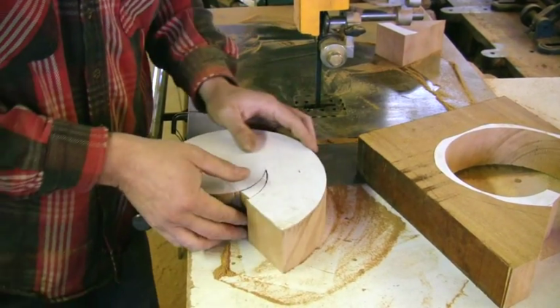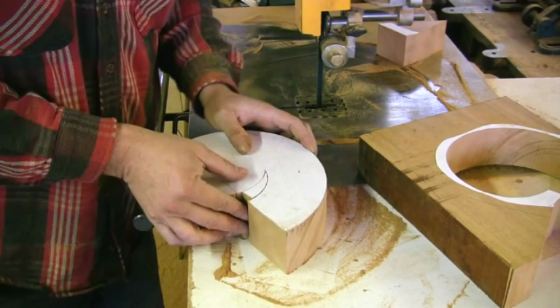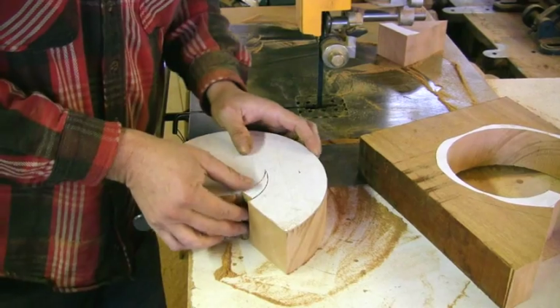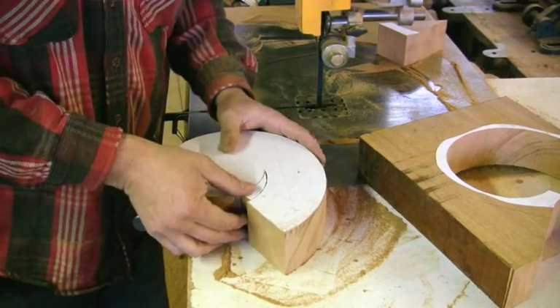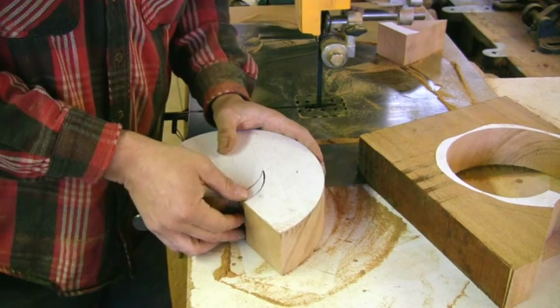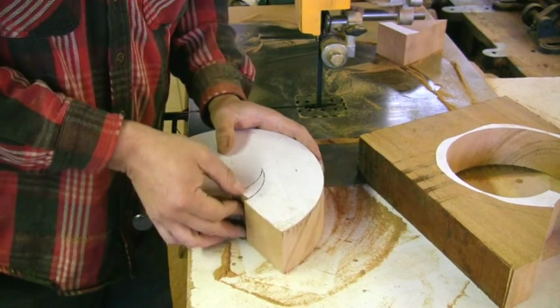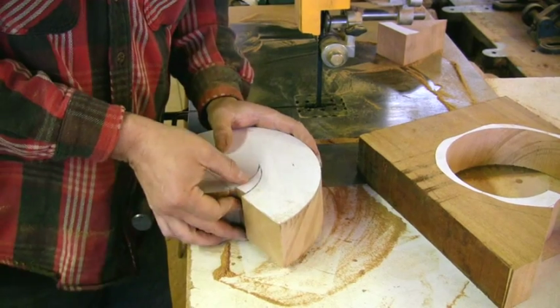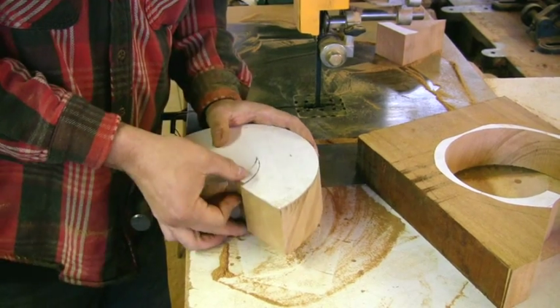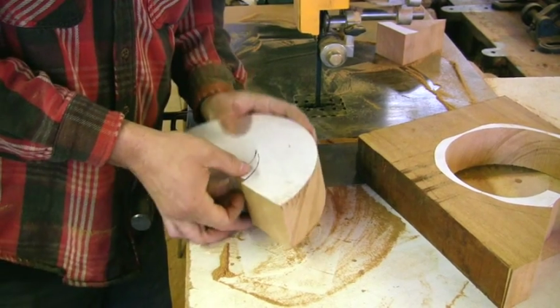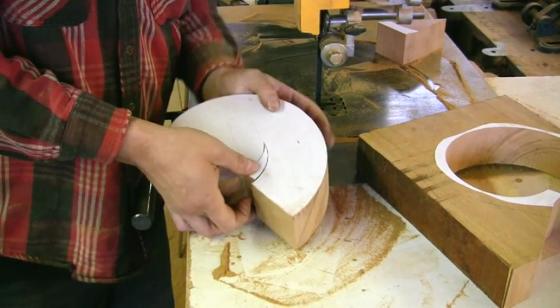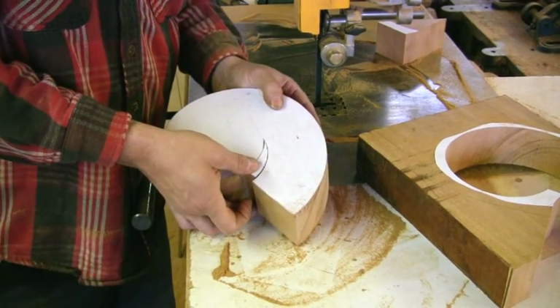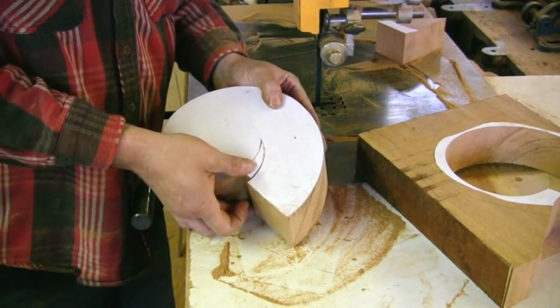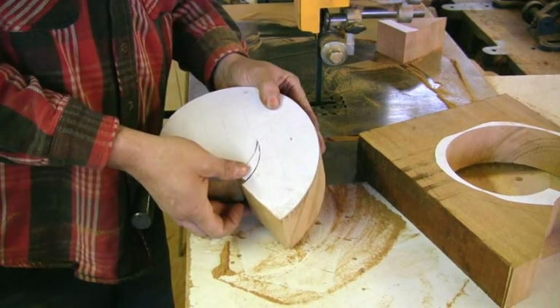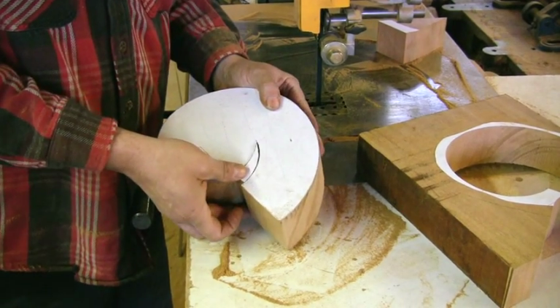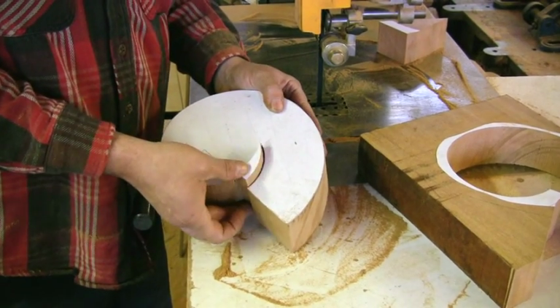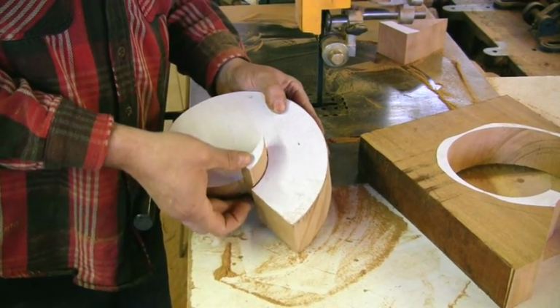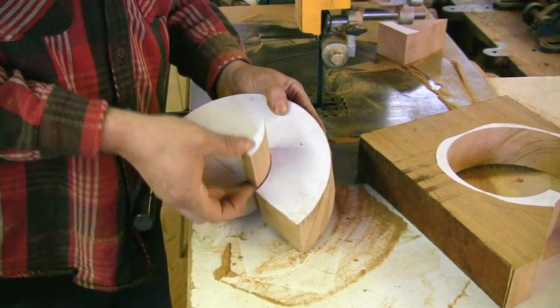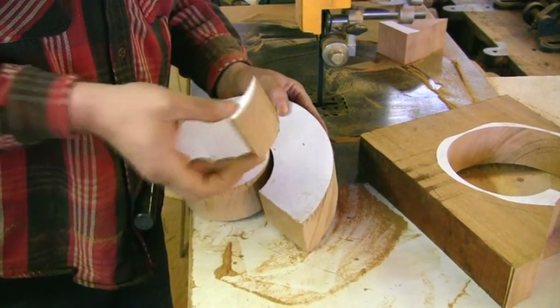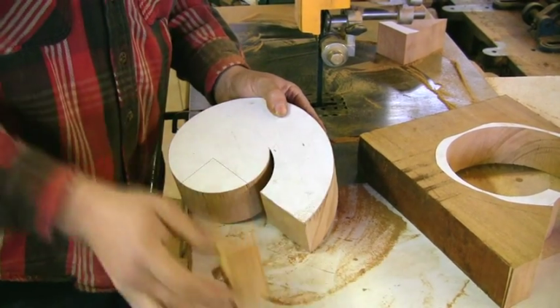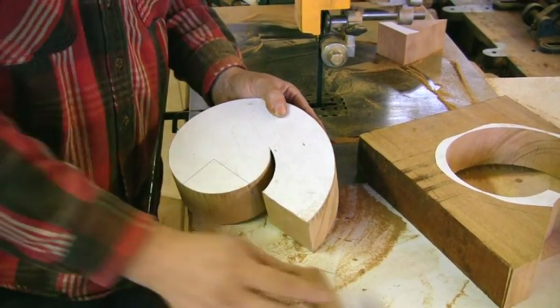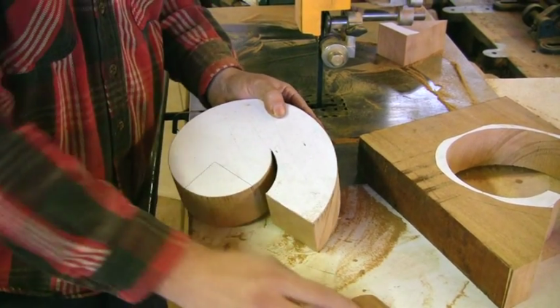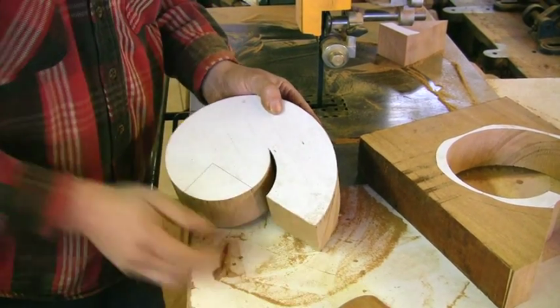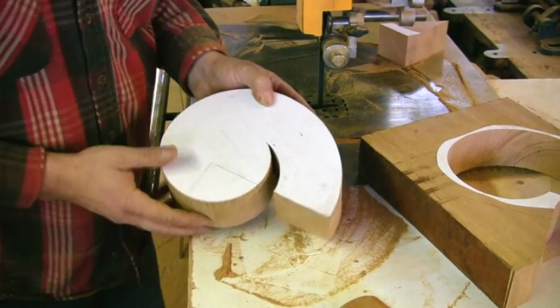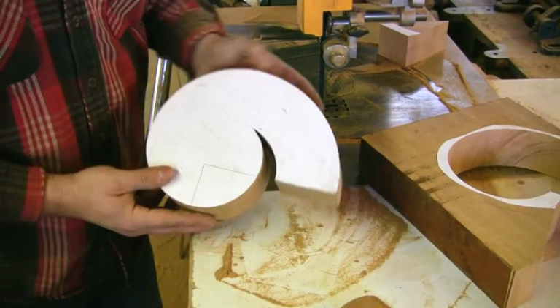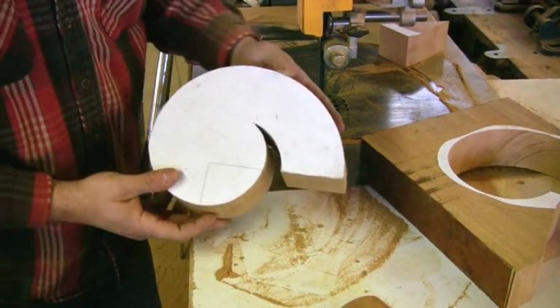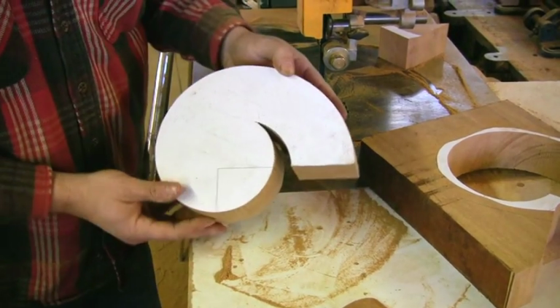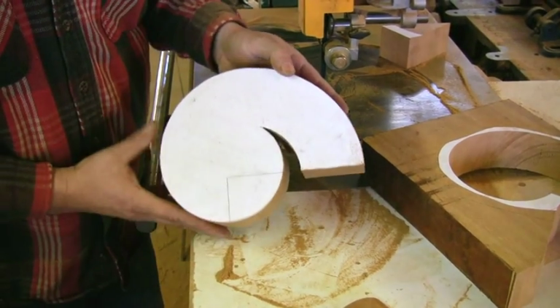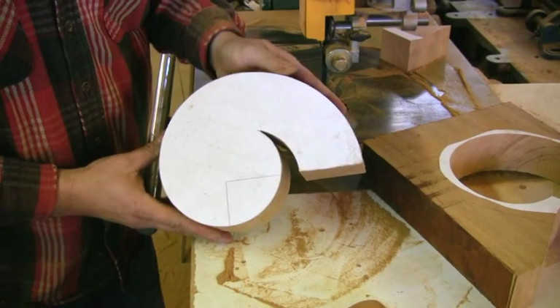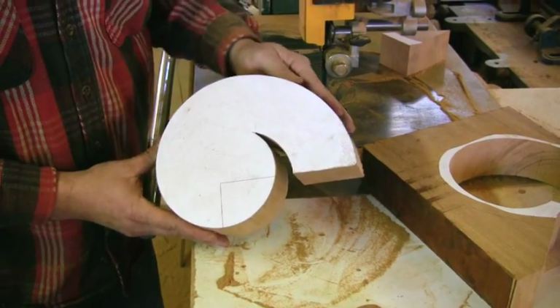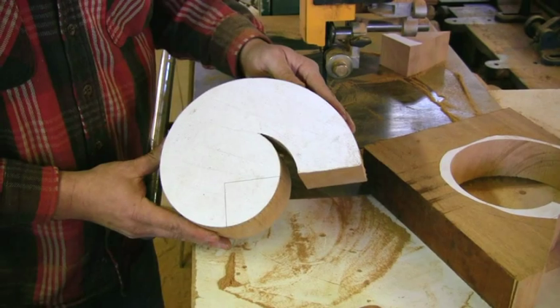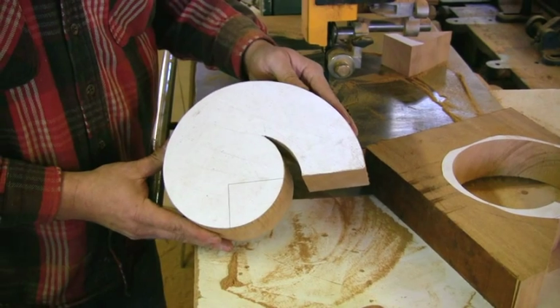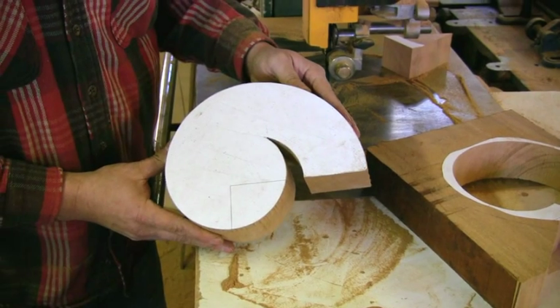And this little guy here — there's your volute.